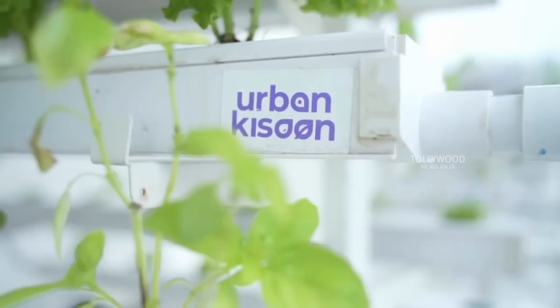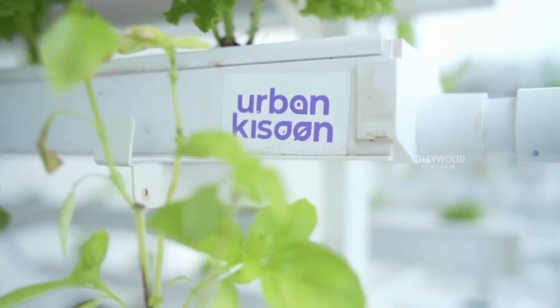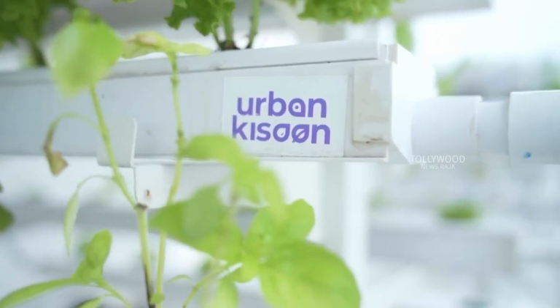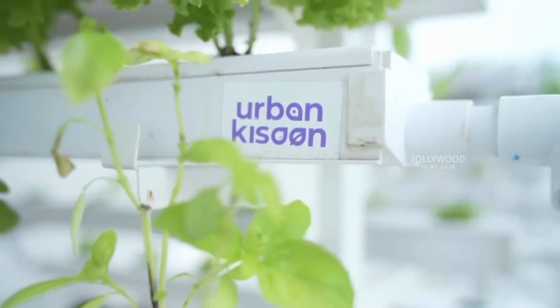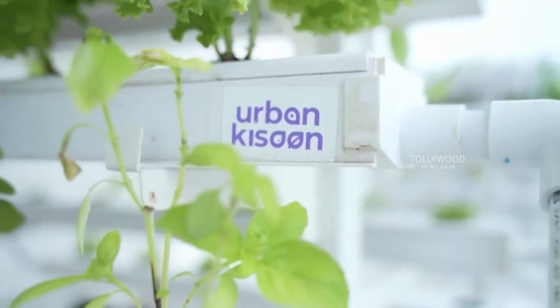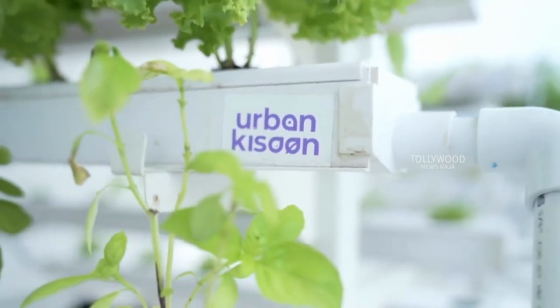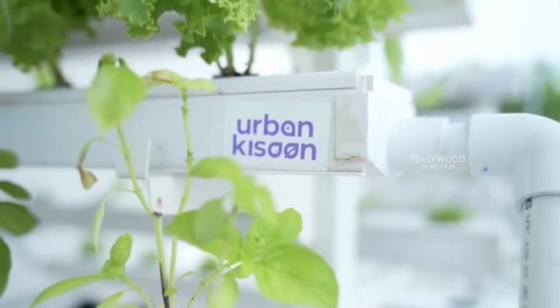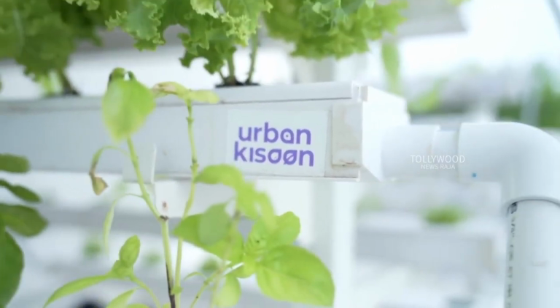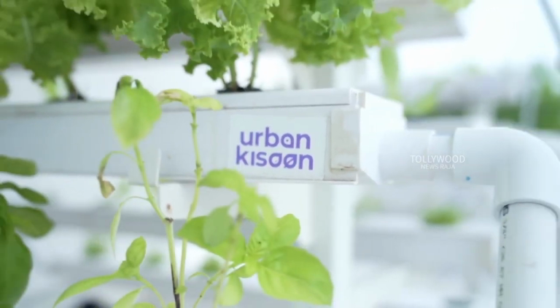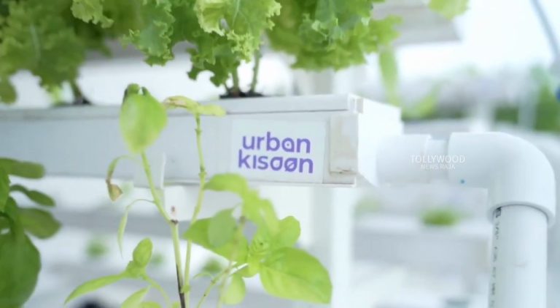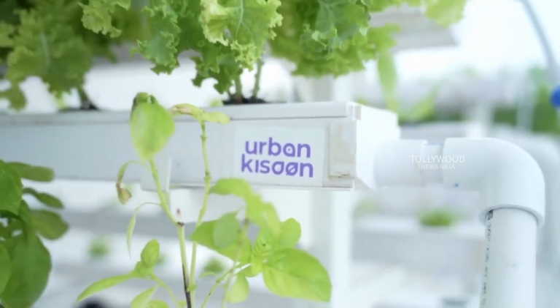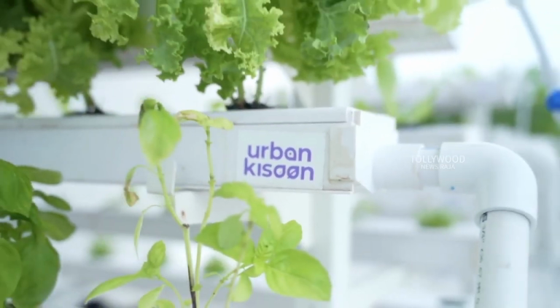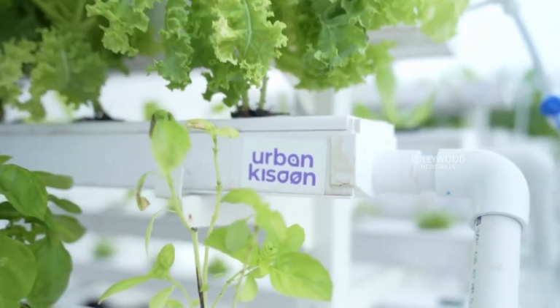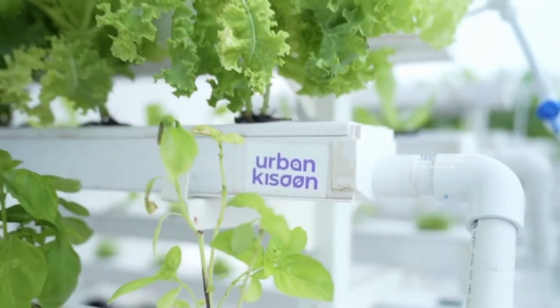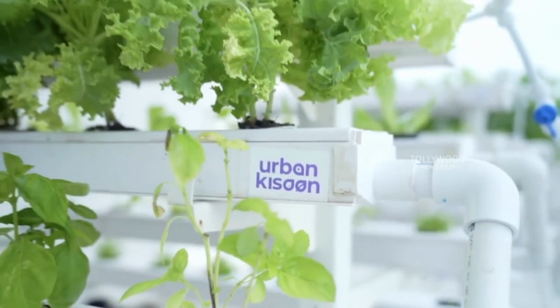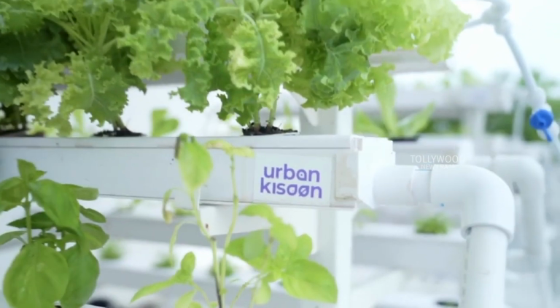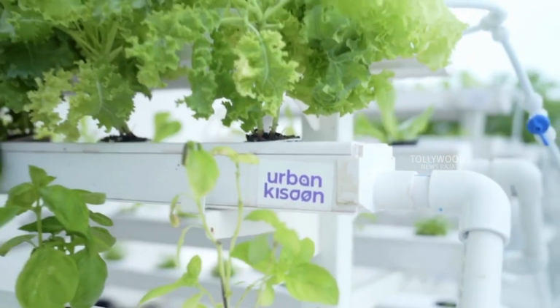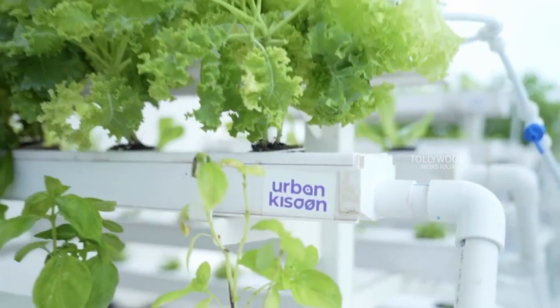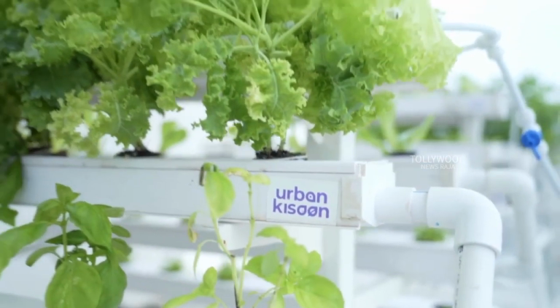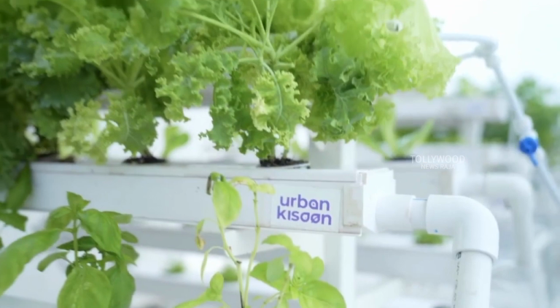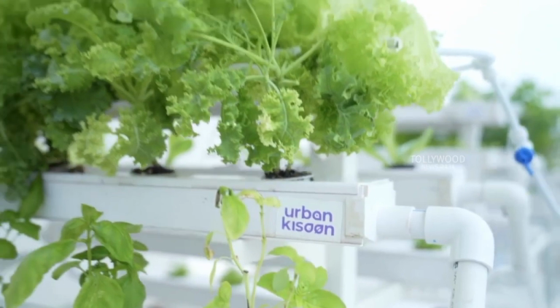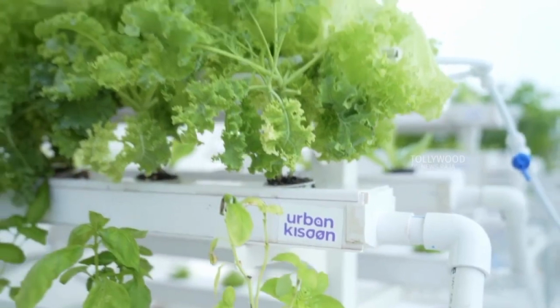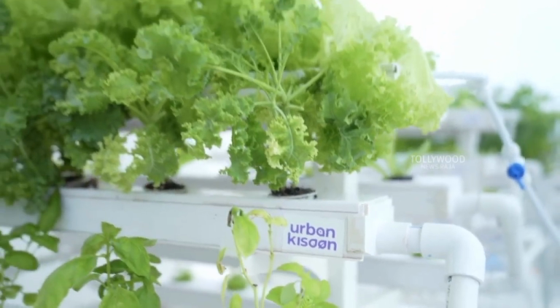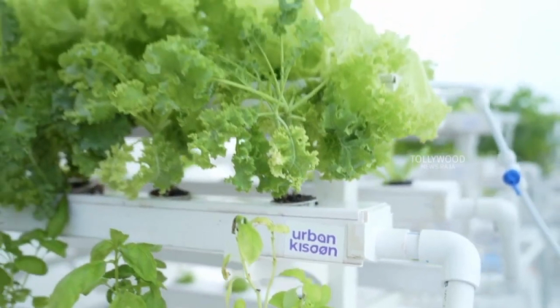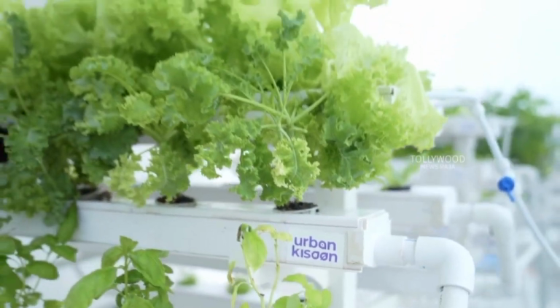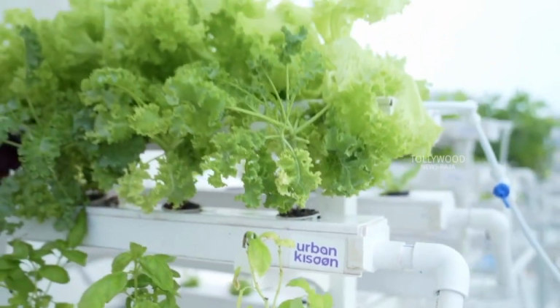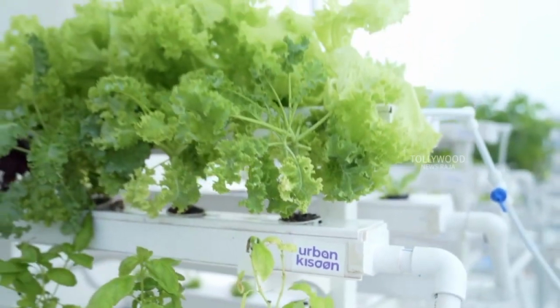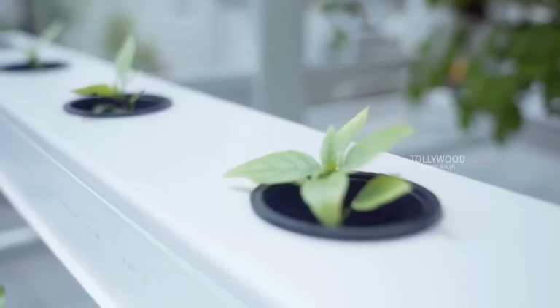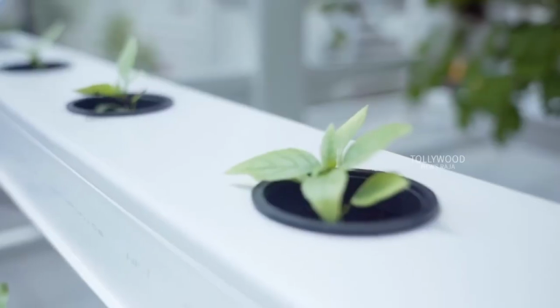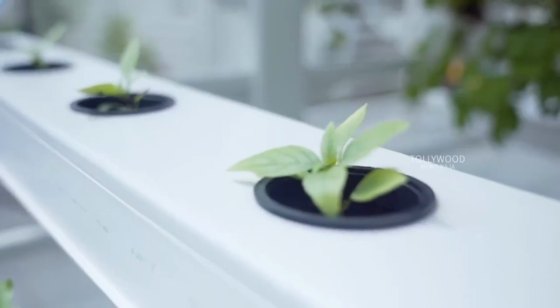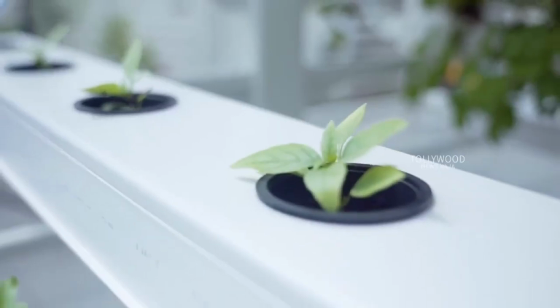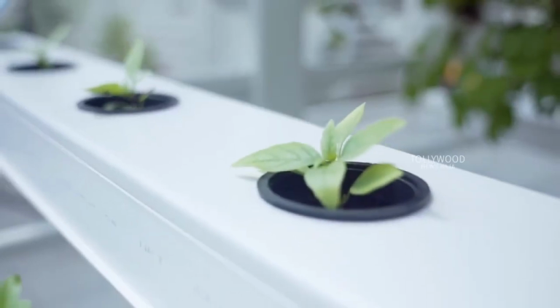I know you can grow some other veggies like zucchini, strawberries and cherry tomatoes, so I can't wait to give that a go.